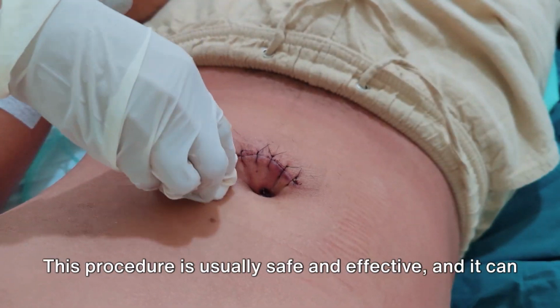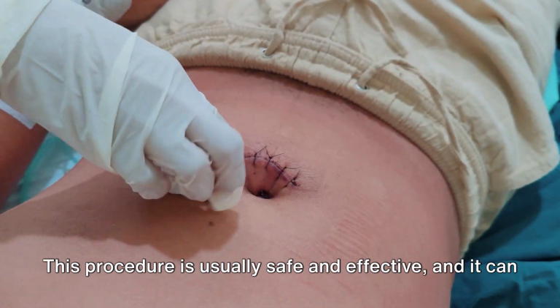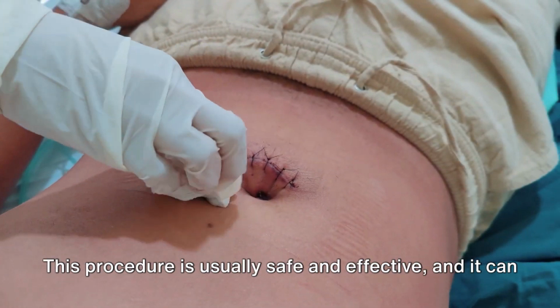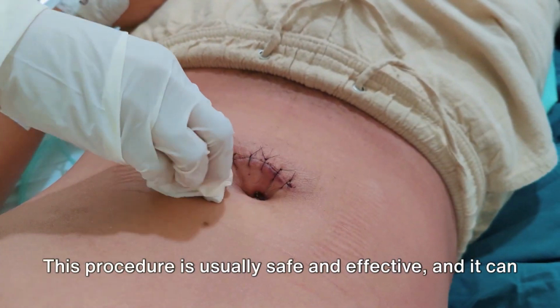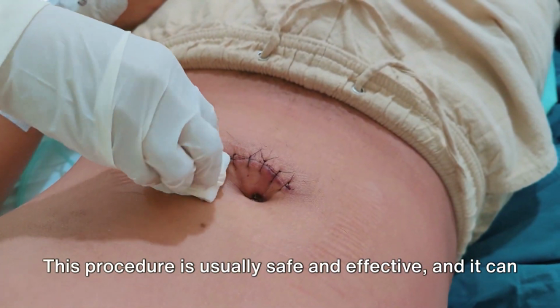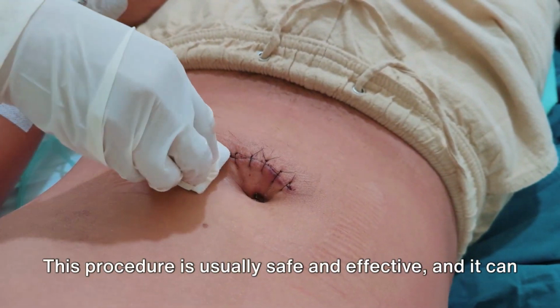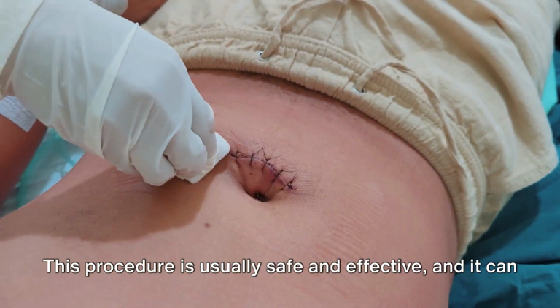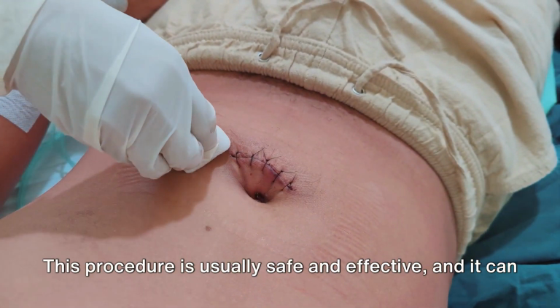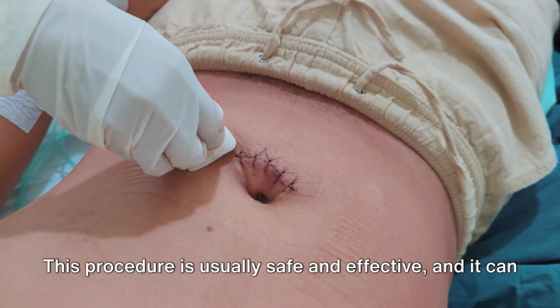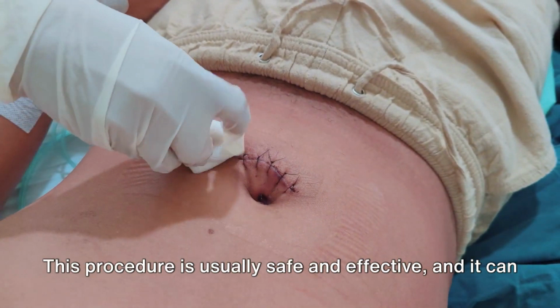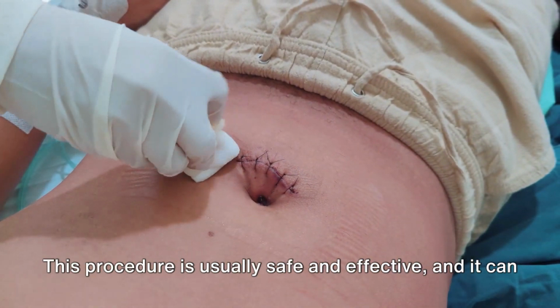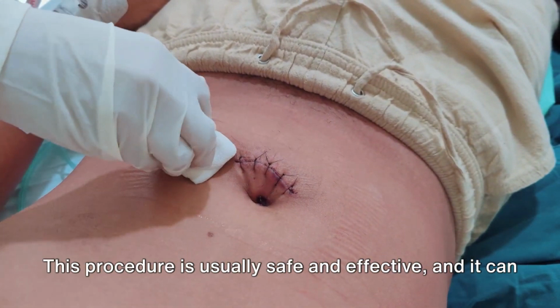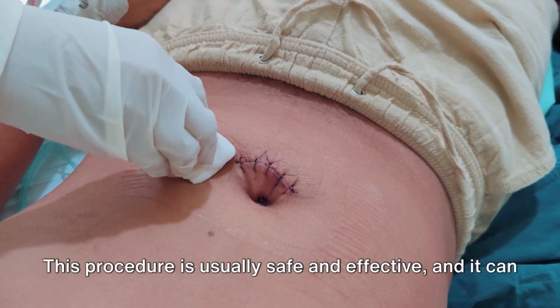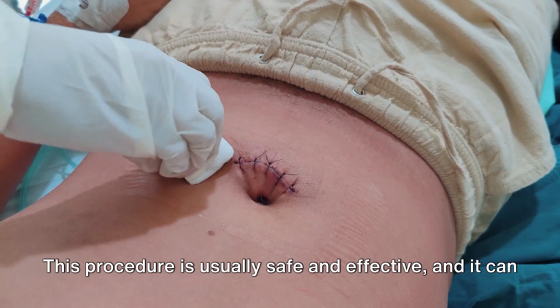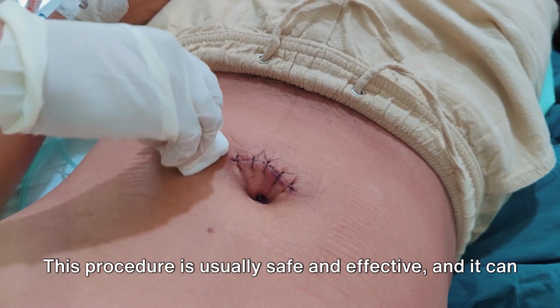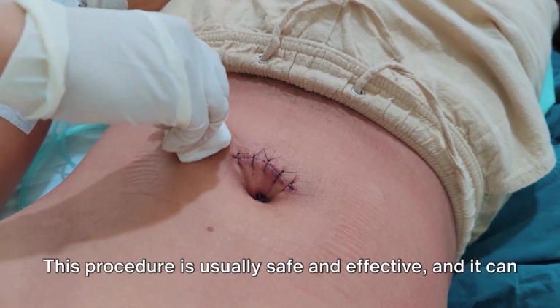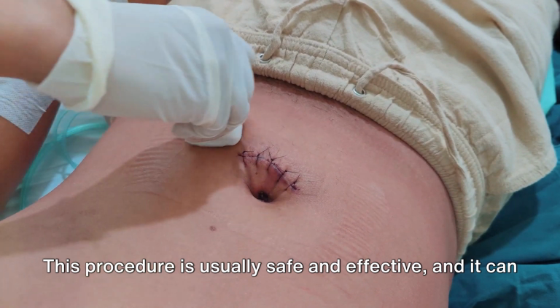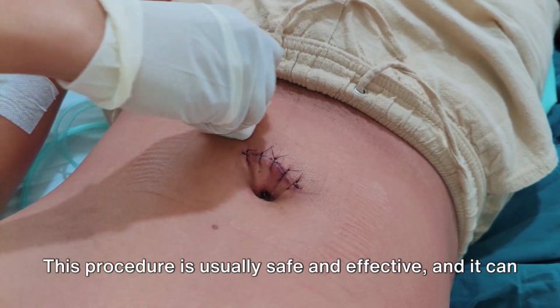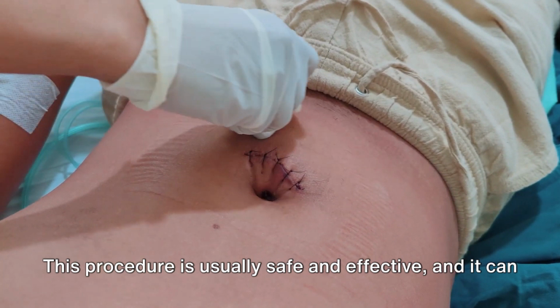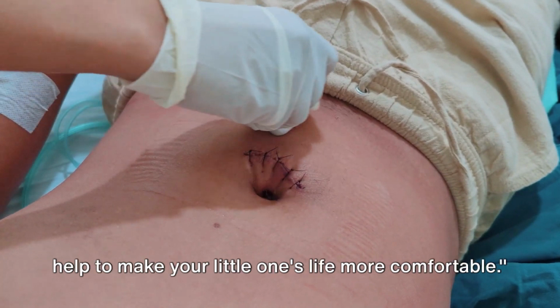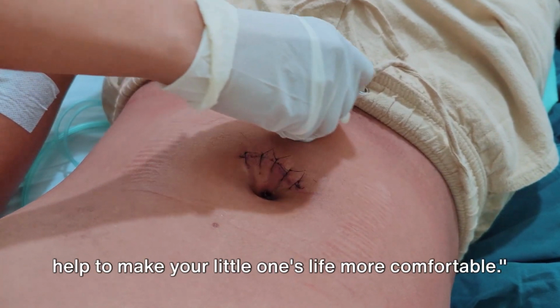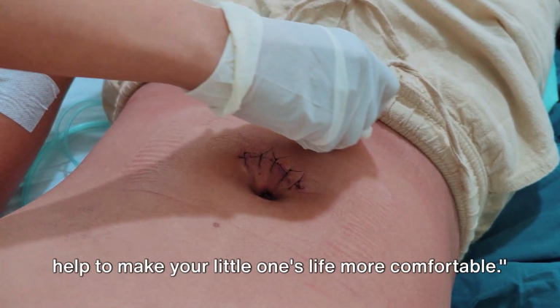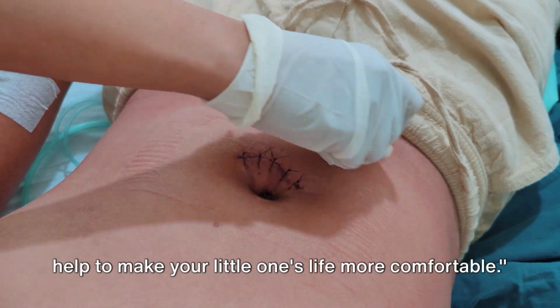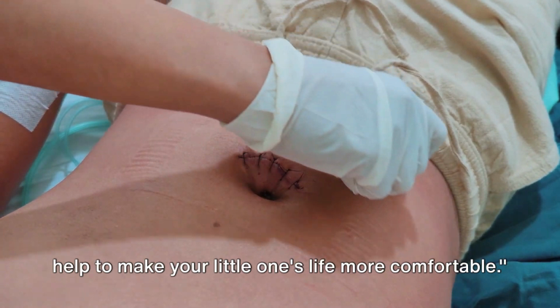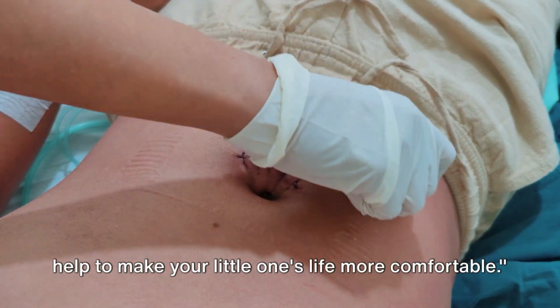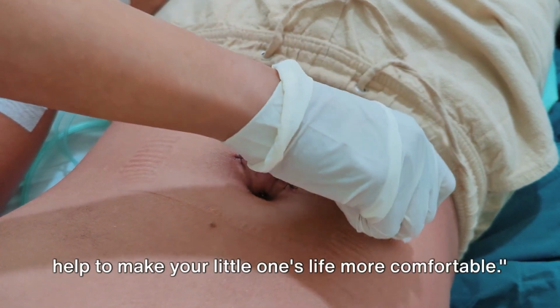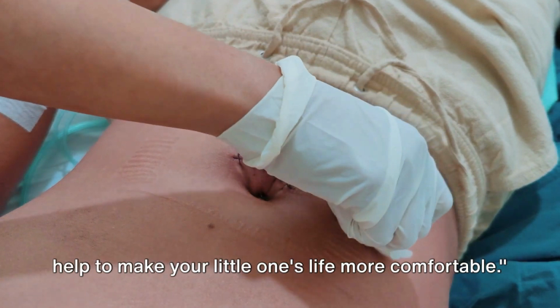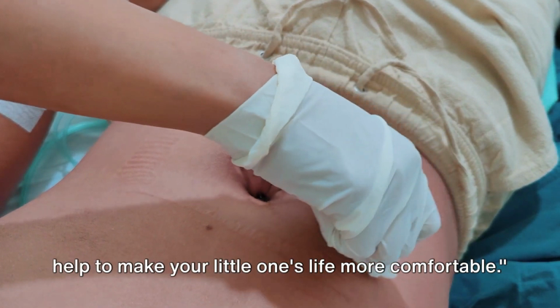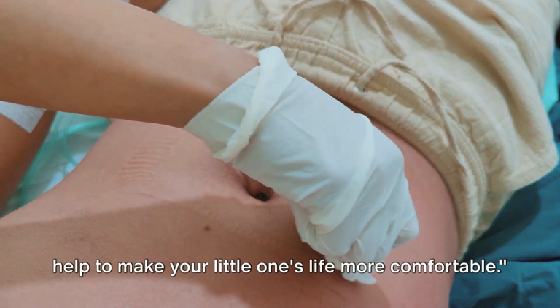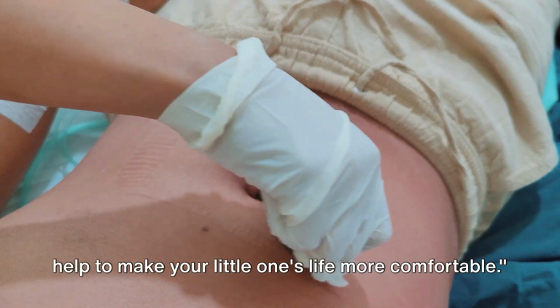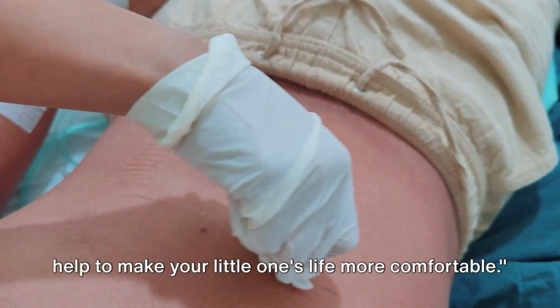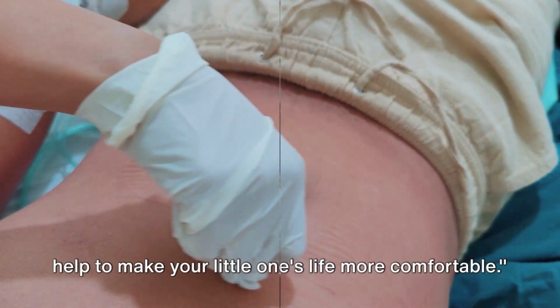a simple surgical procedure can correct it. This procedure is usually safe and effective, and it can help to make your little one's life more comfortable.